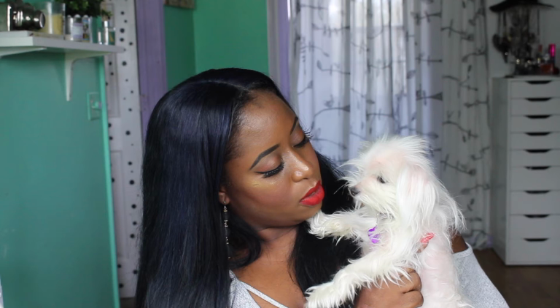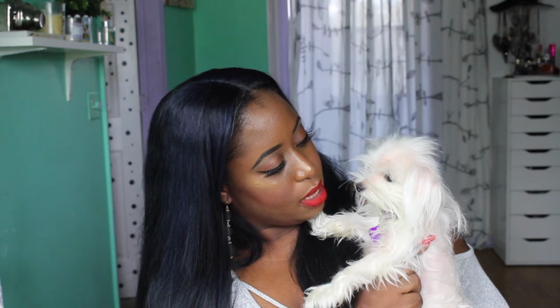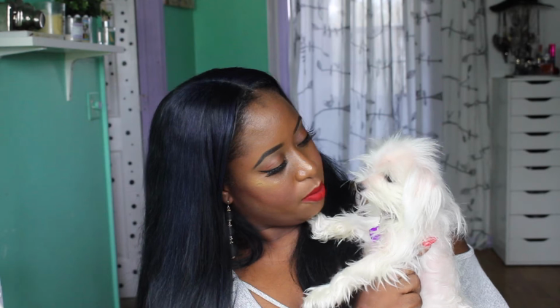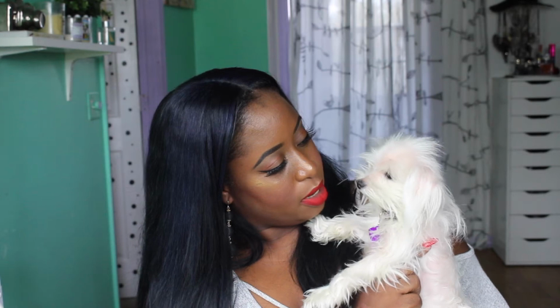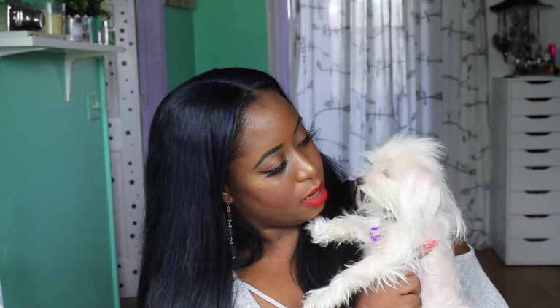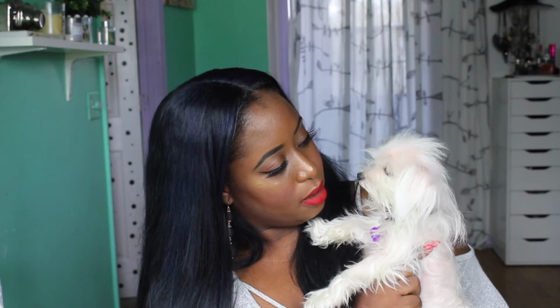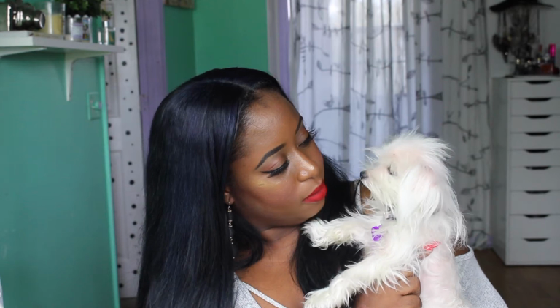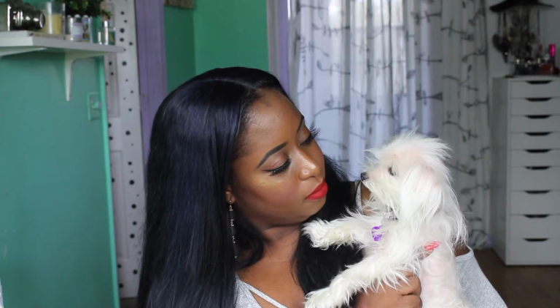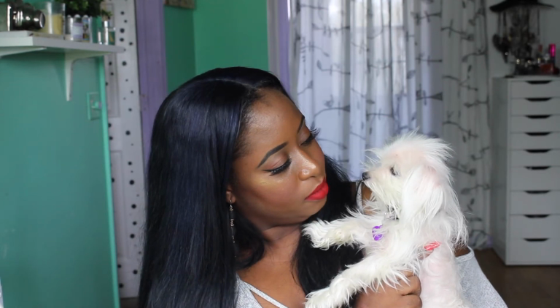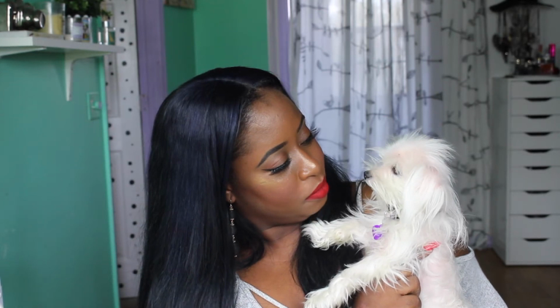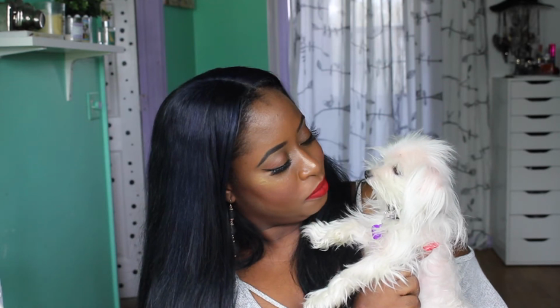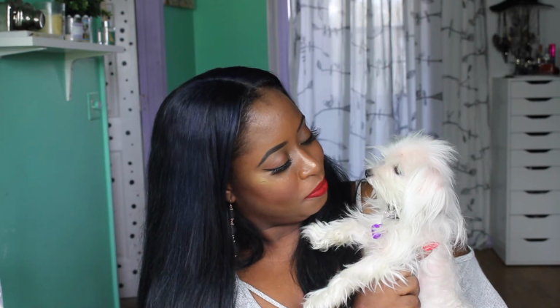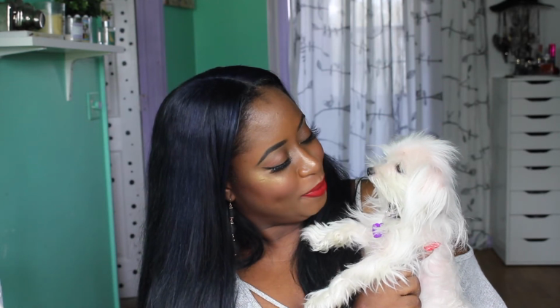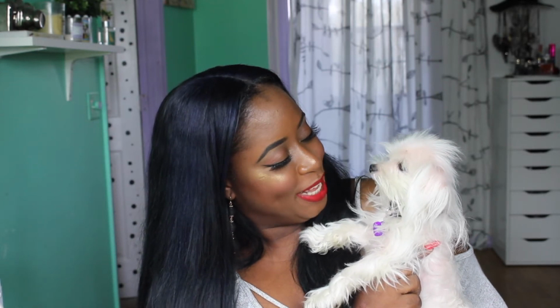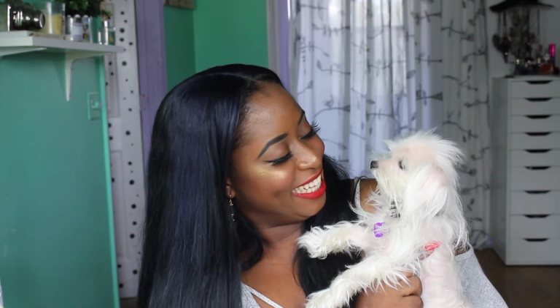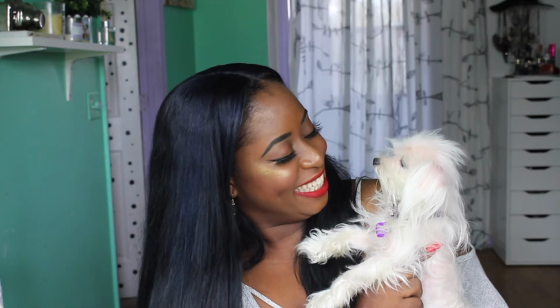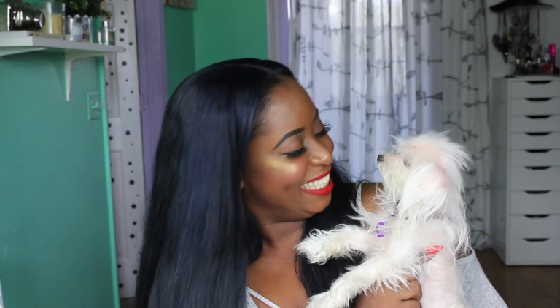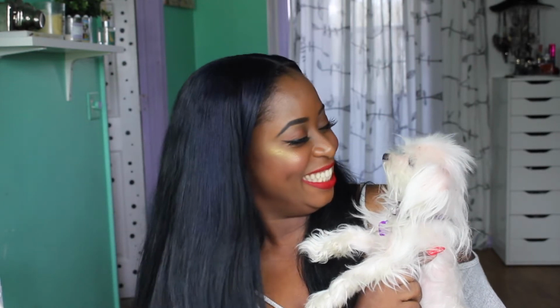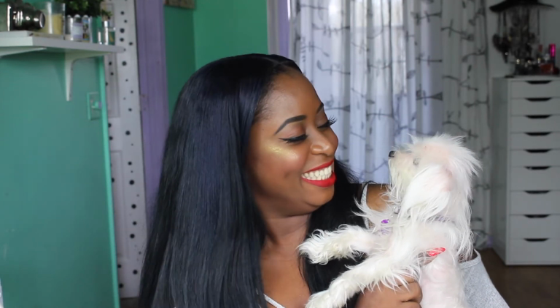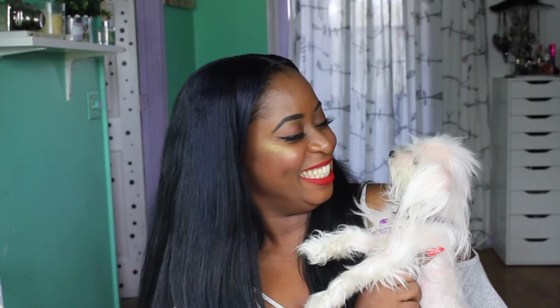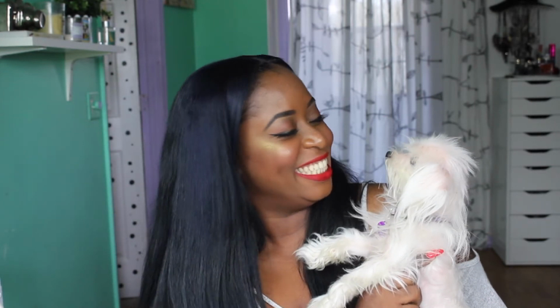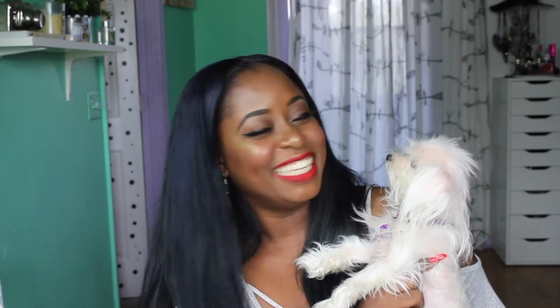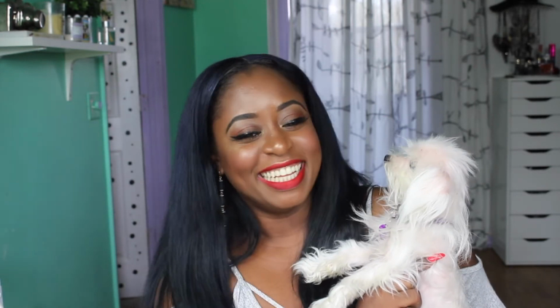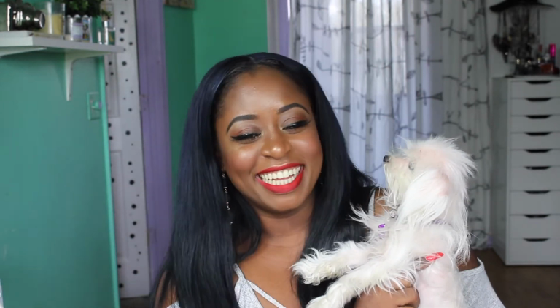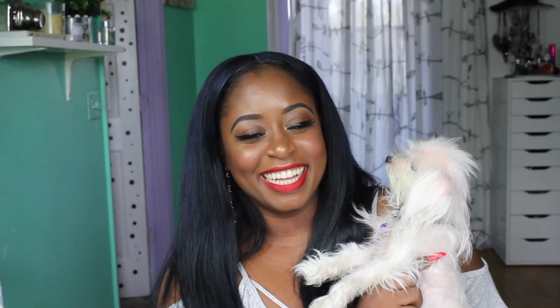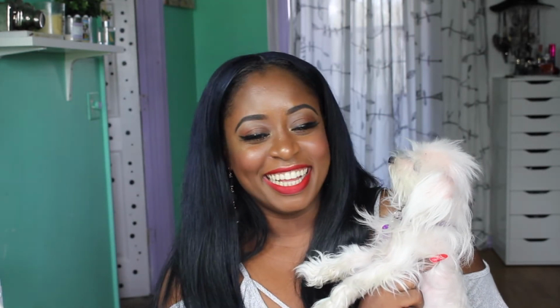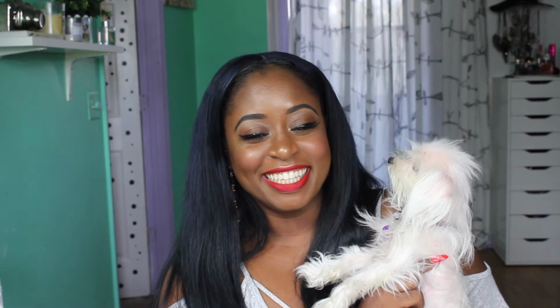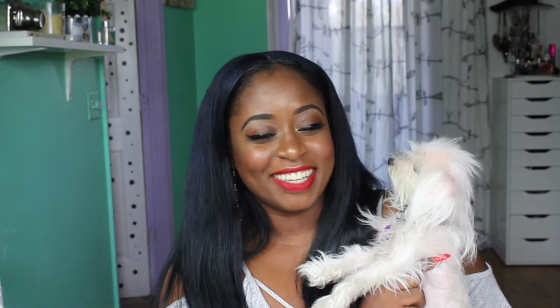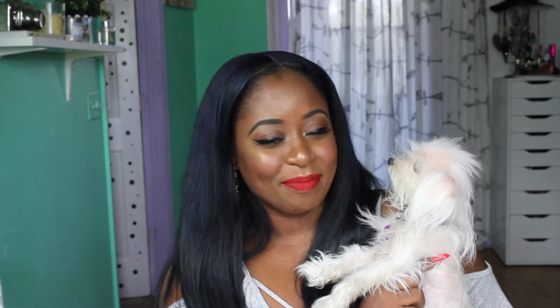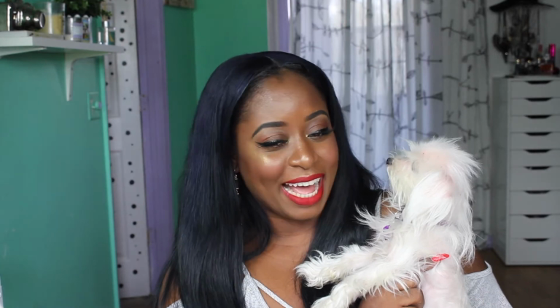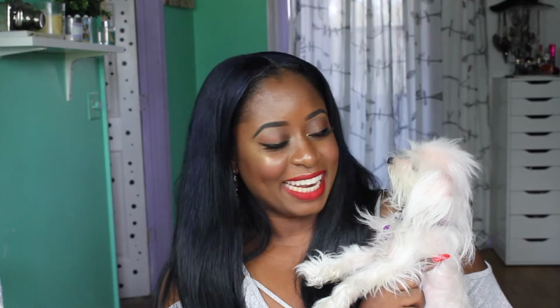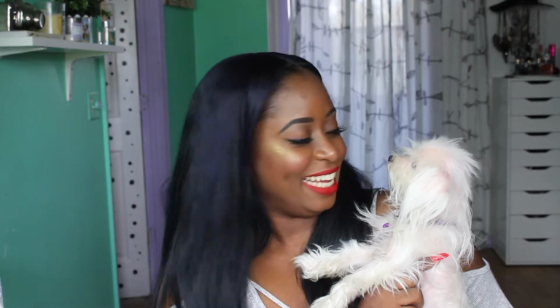Do you think I'm pretty? Do you like my highlight?